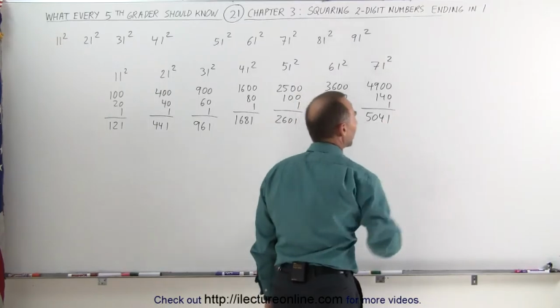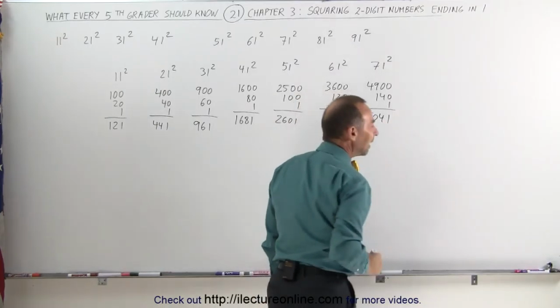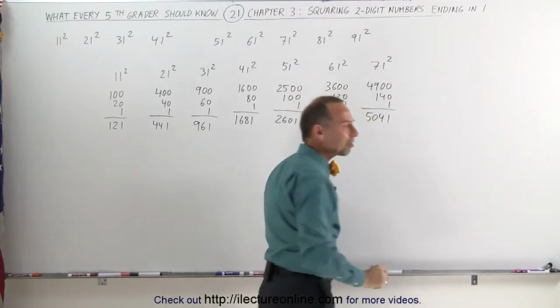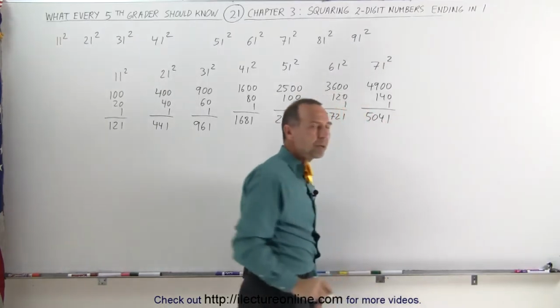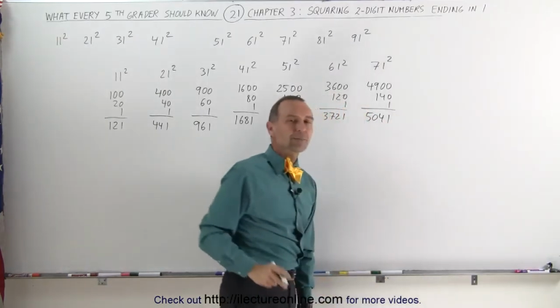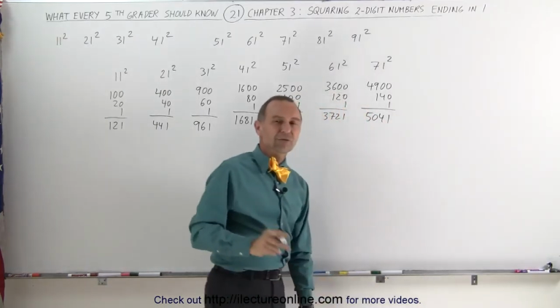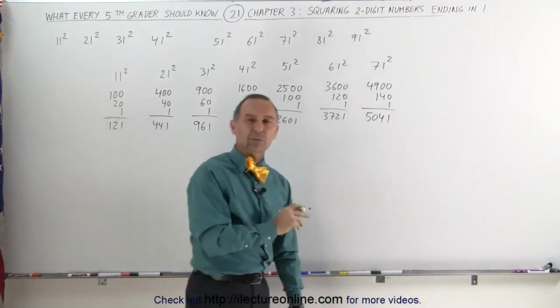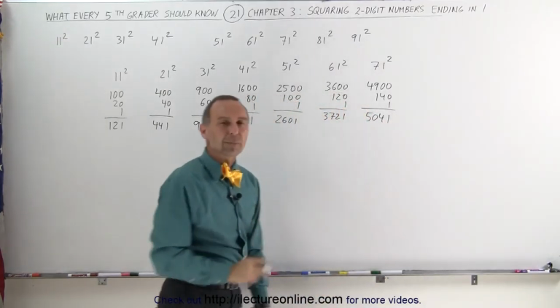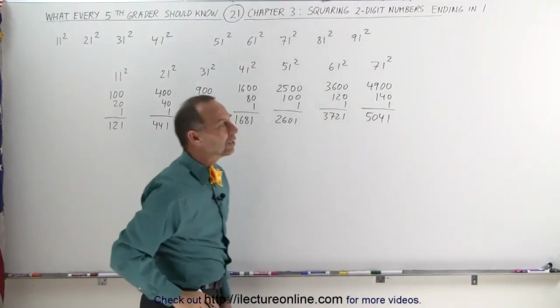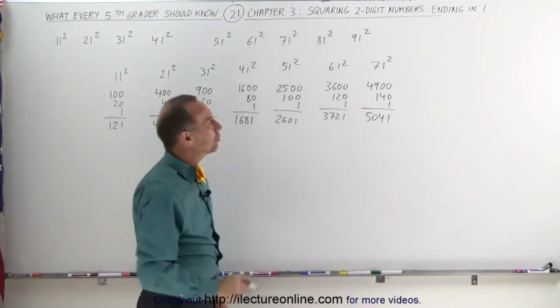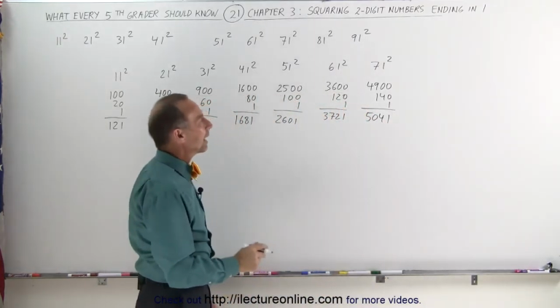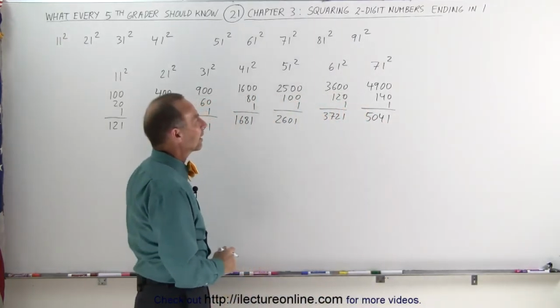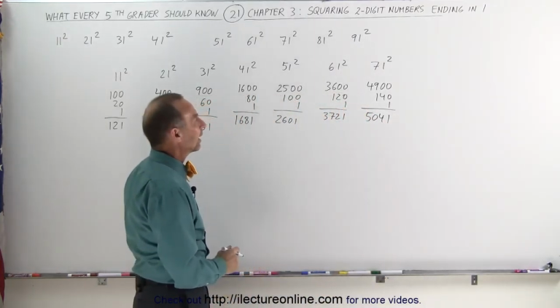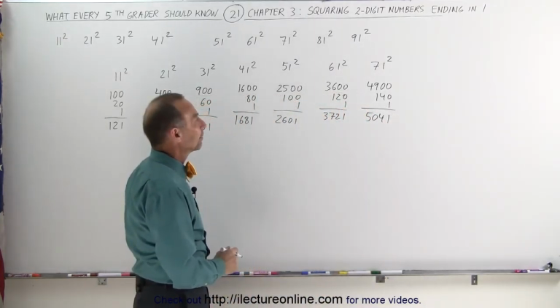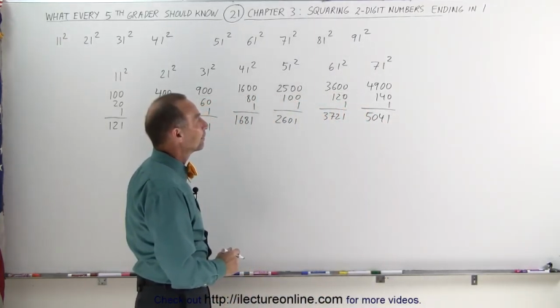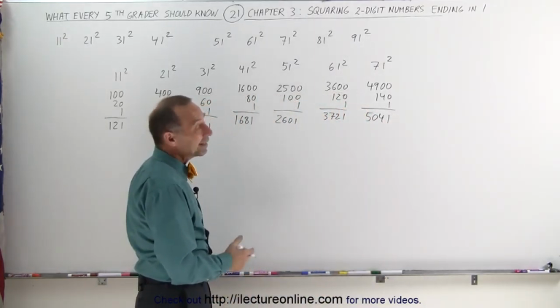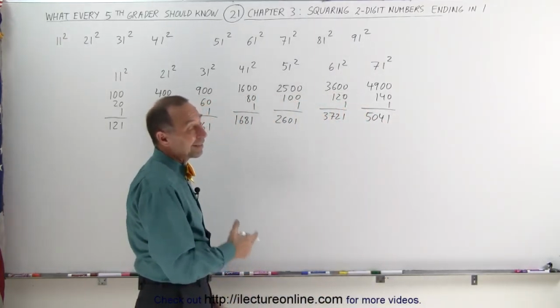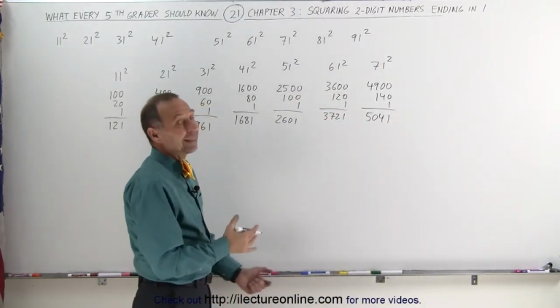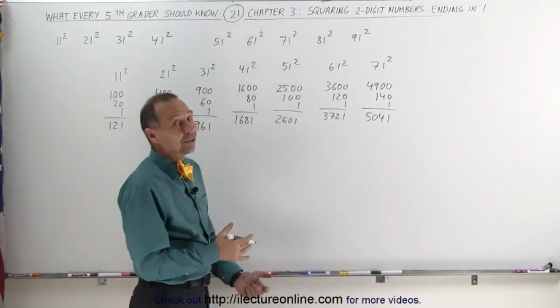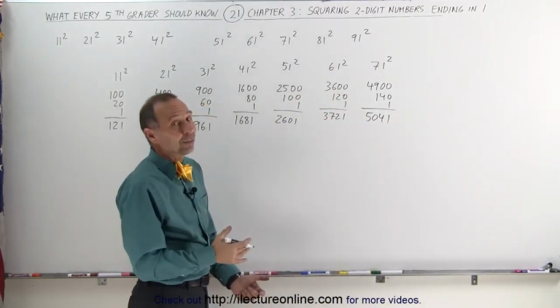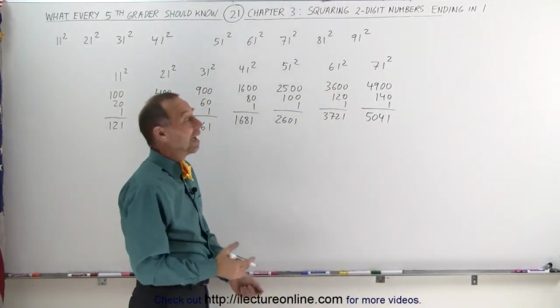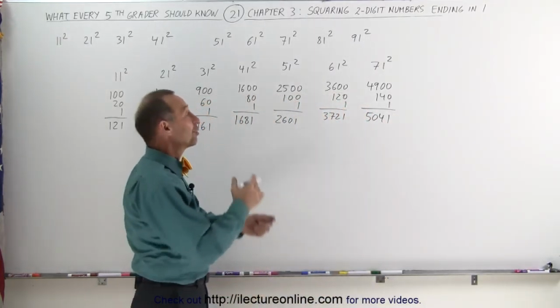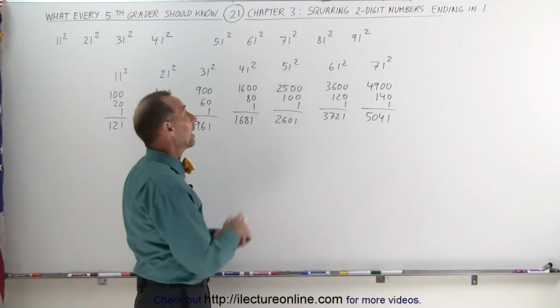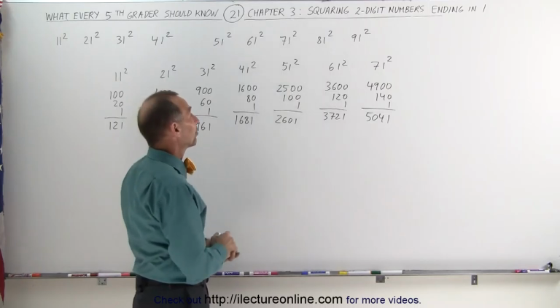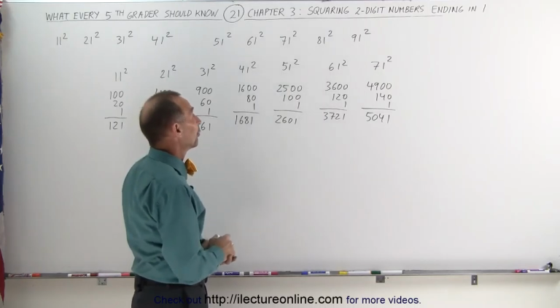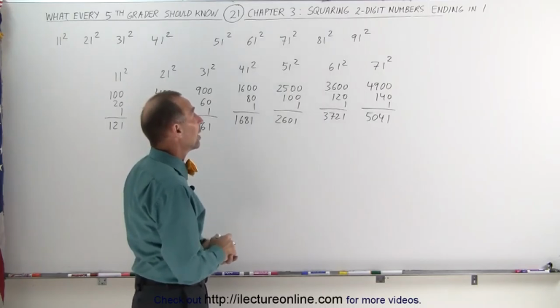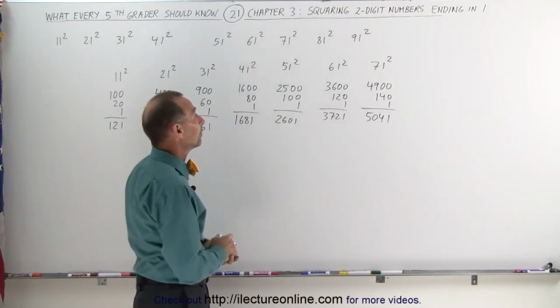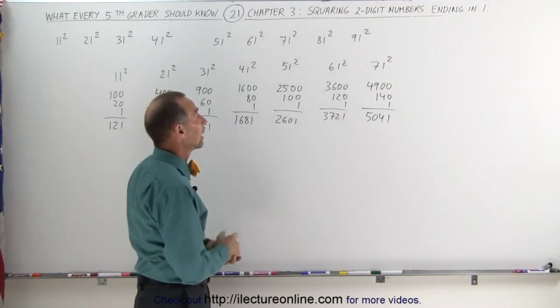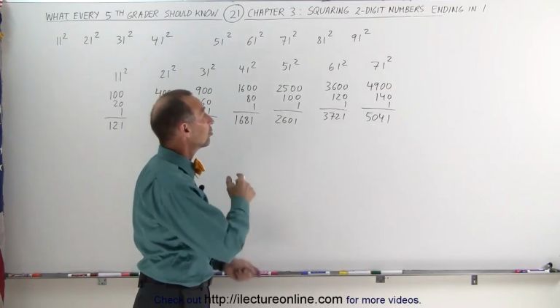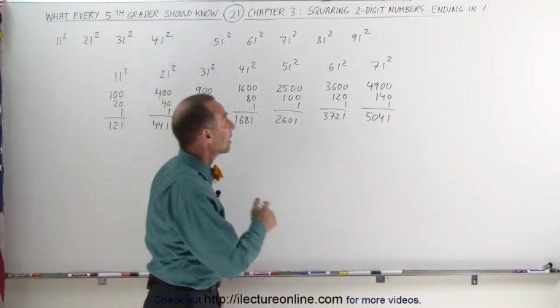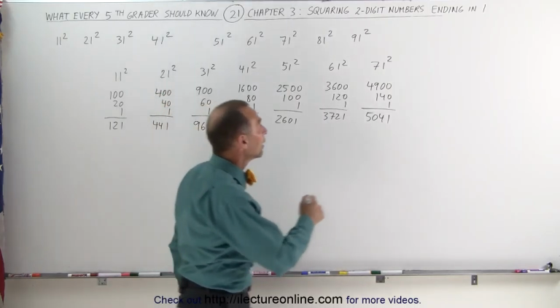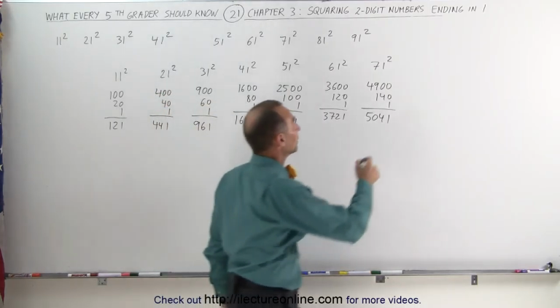It actually becomes fun when you begin to do math like that — at least I think so — after you practice it for a while. Let's try 81.